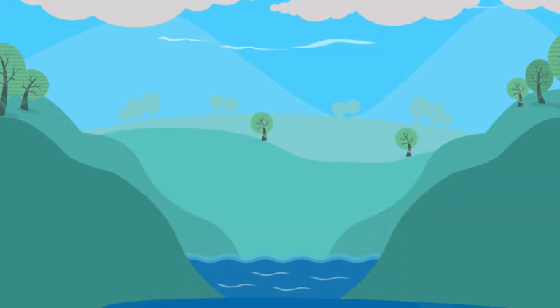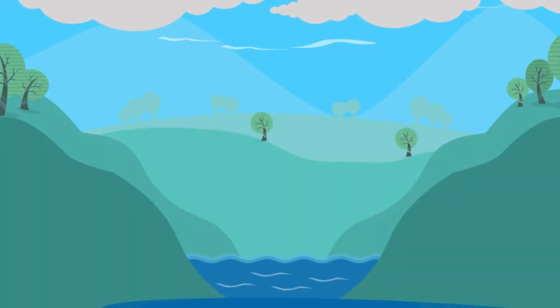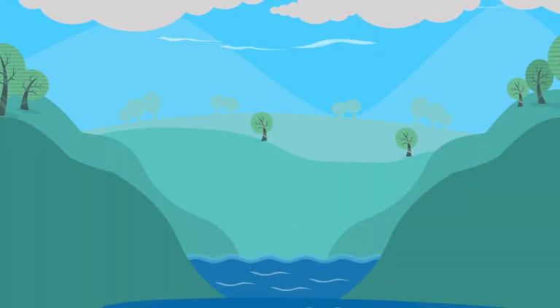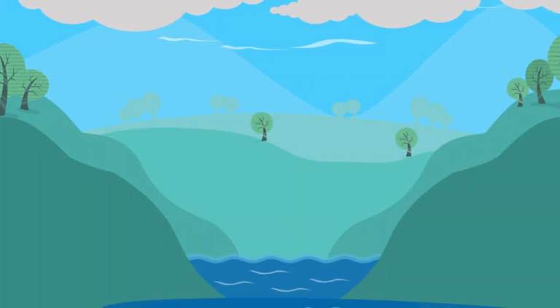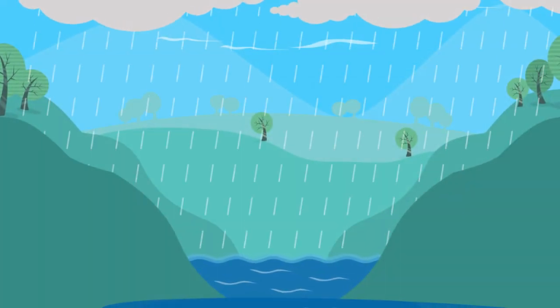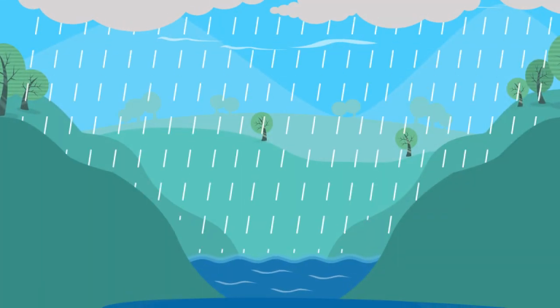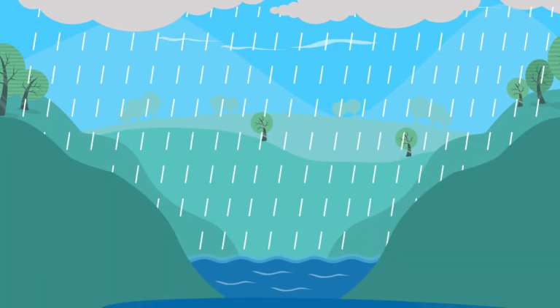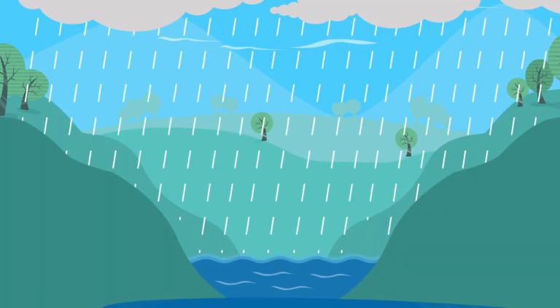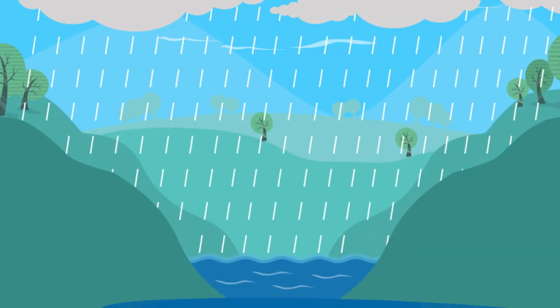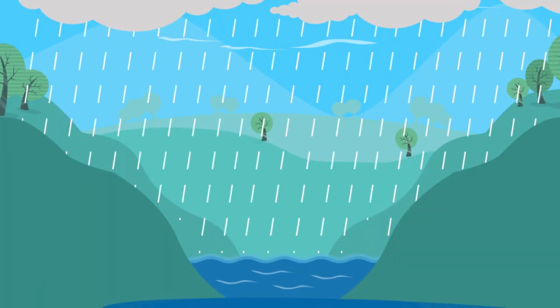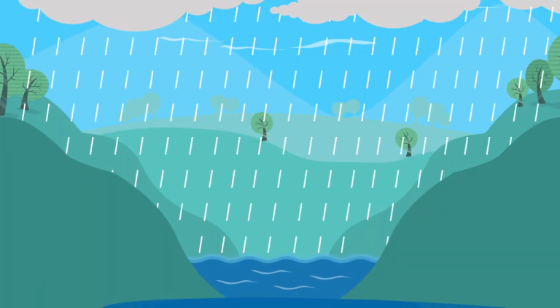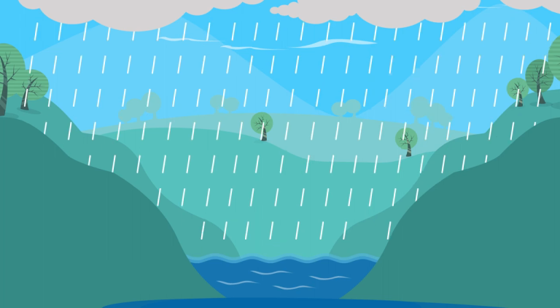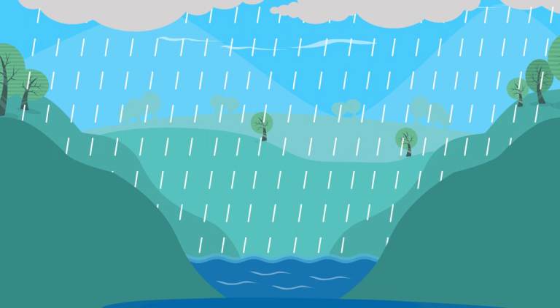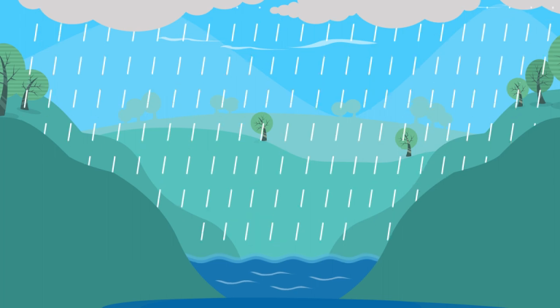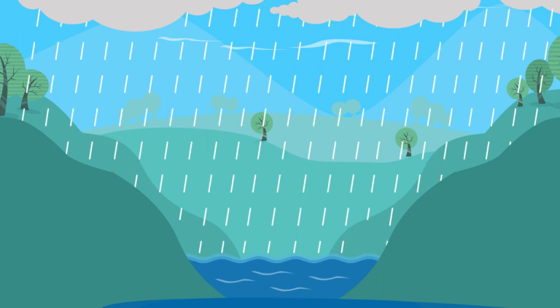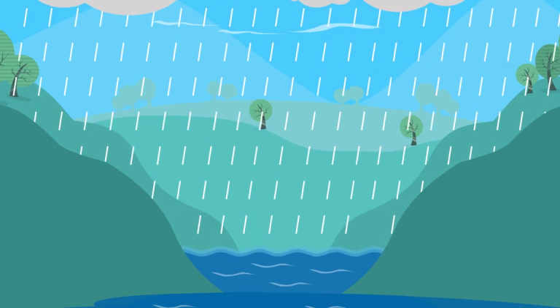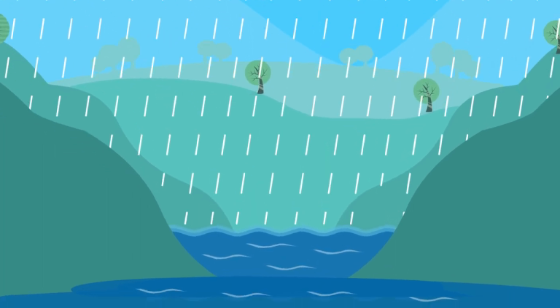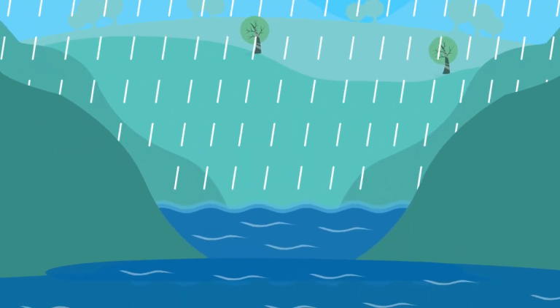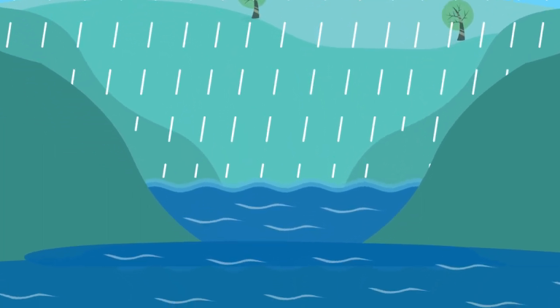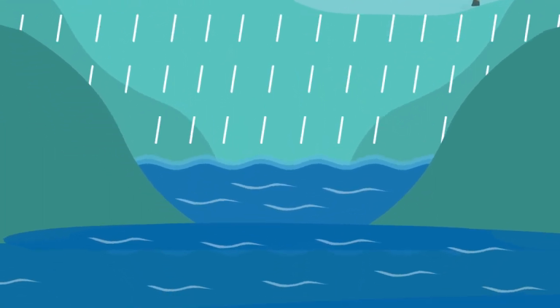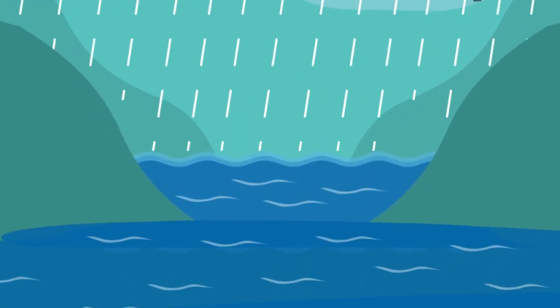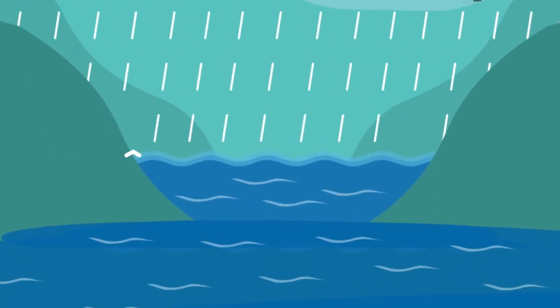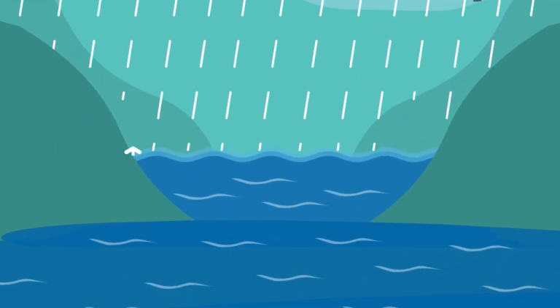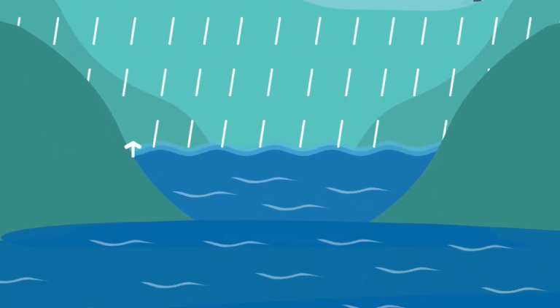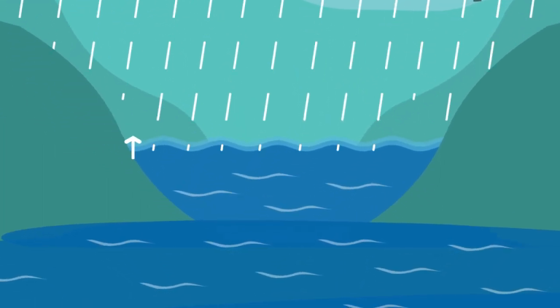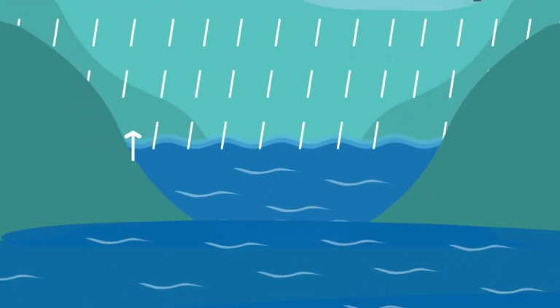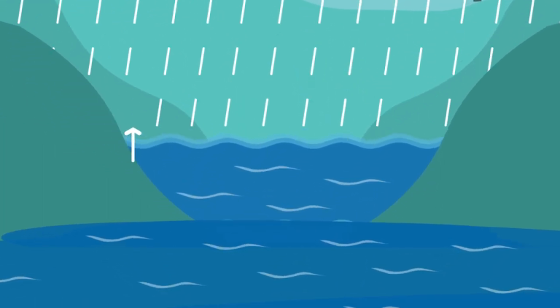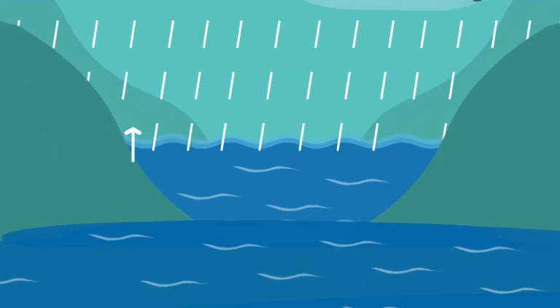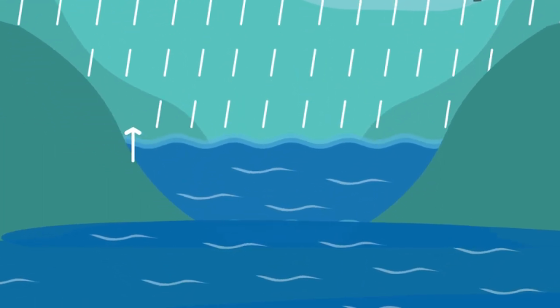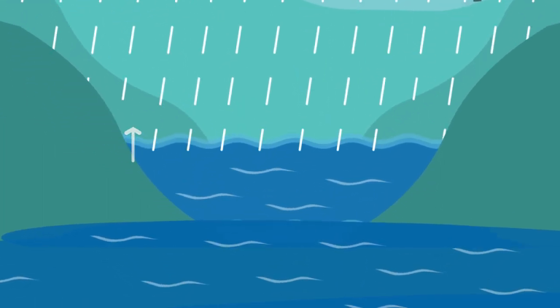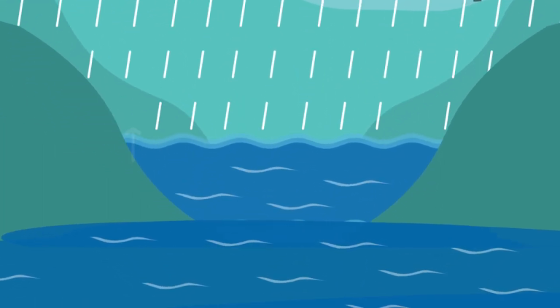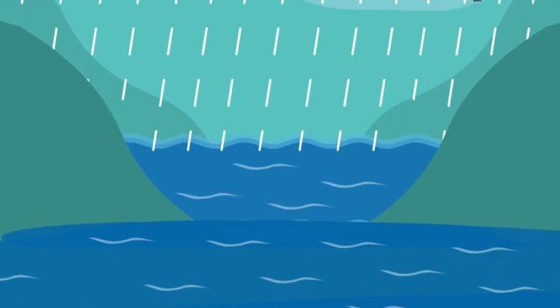Why is it that when heavy rainfall occurs in our catchments, sometimes the water levels in our dams don't rise very much?